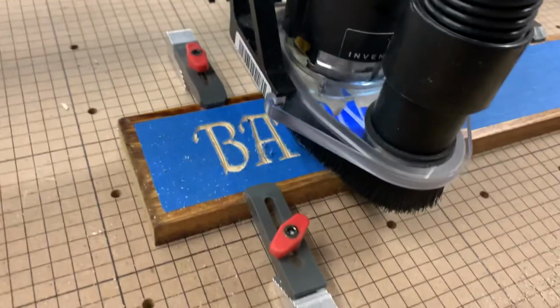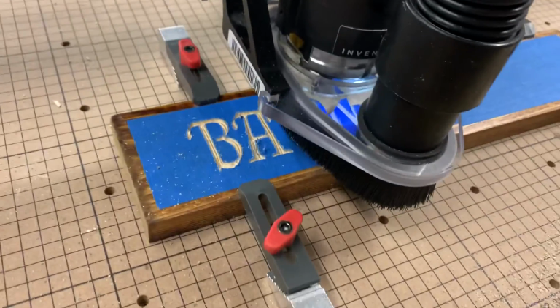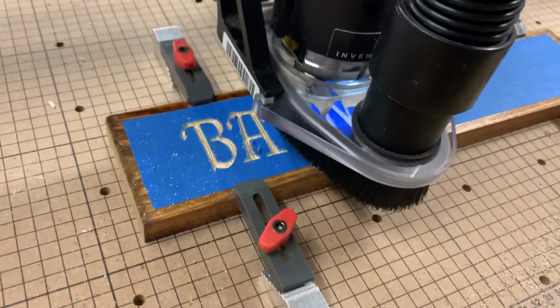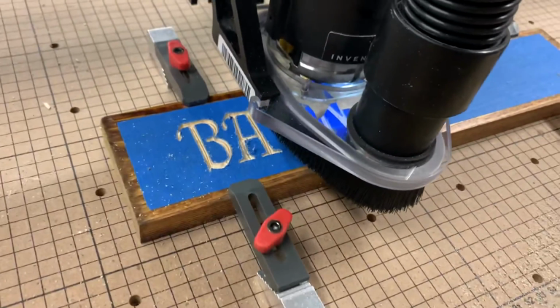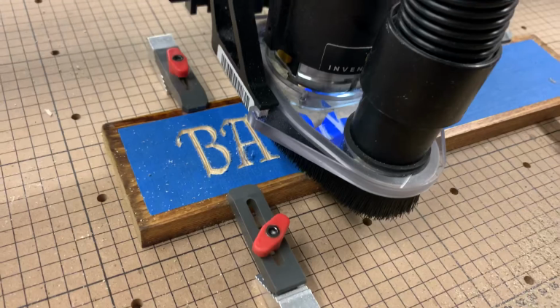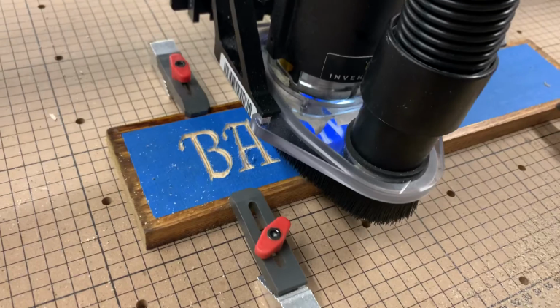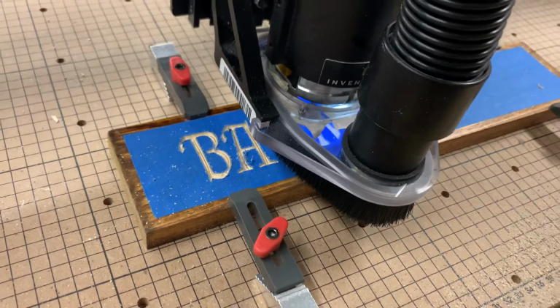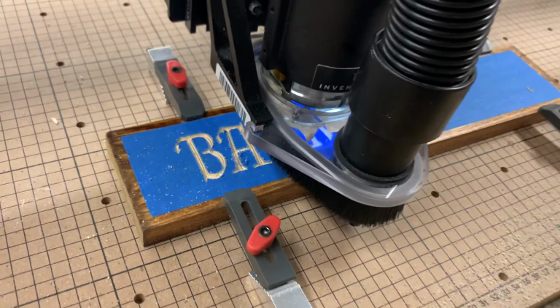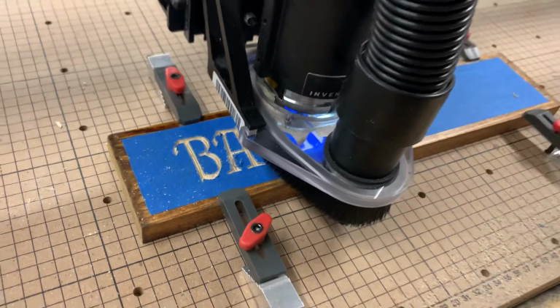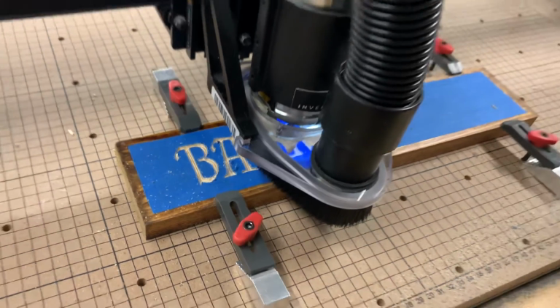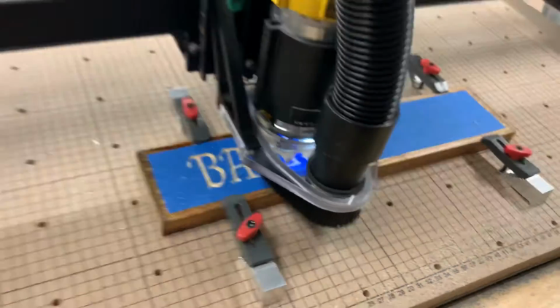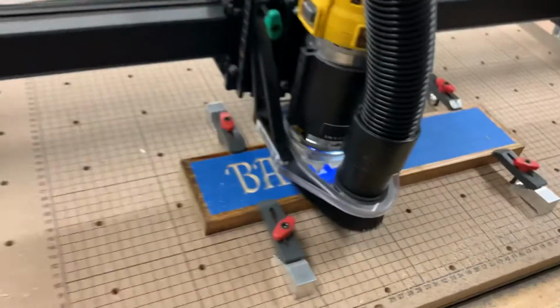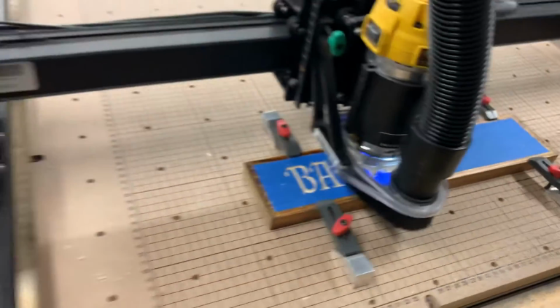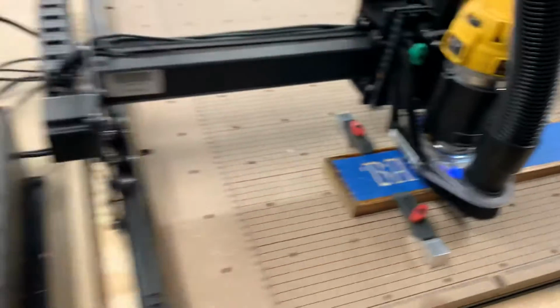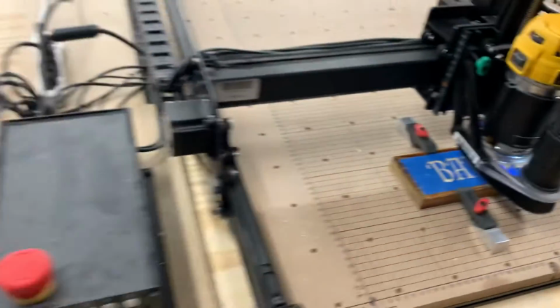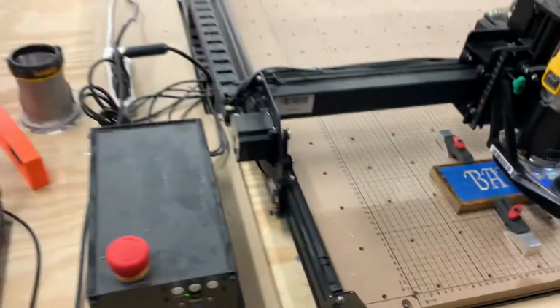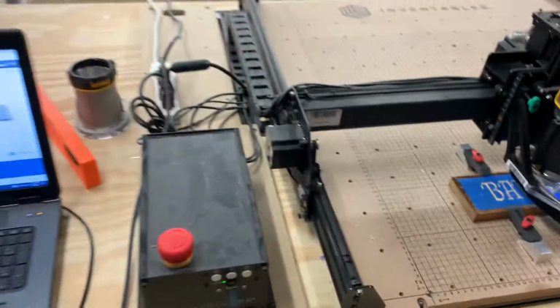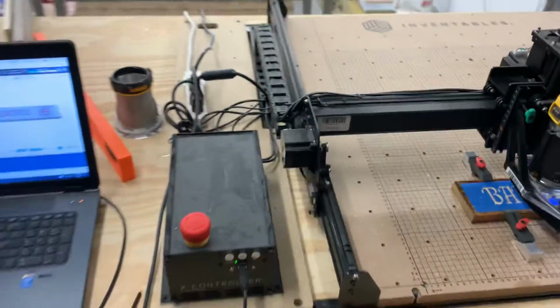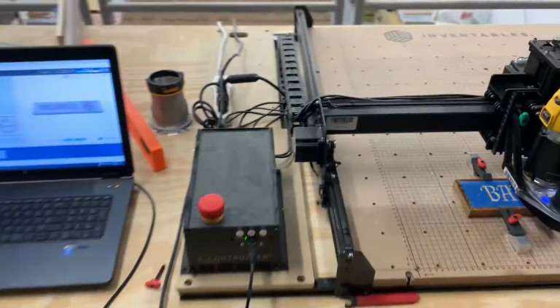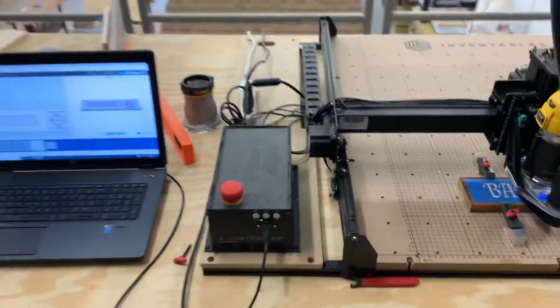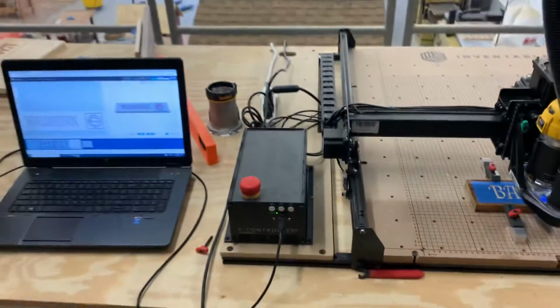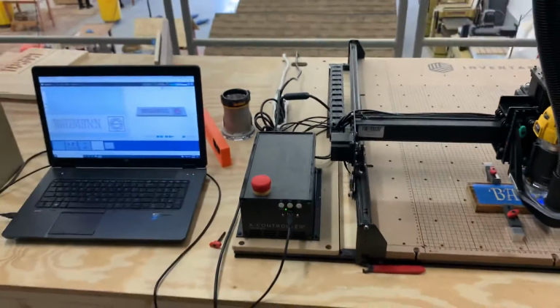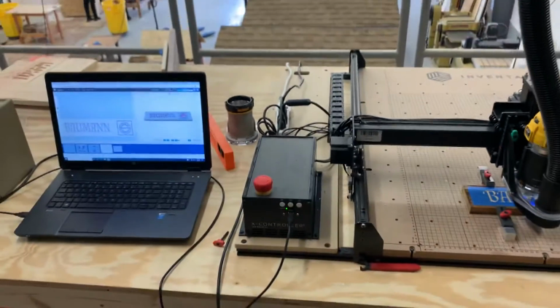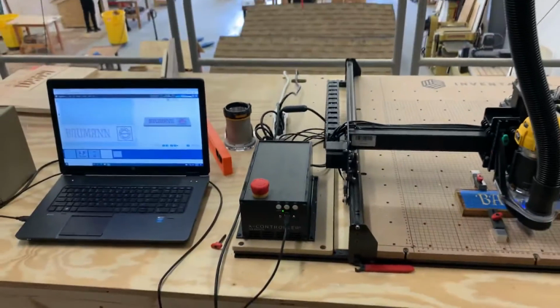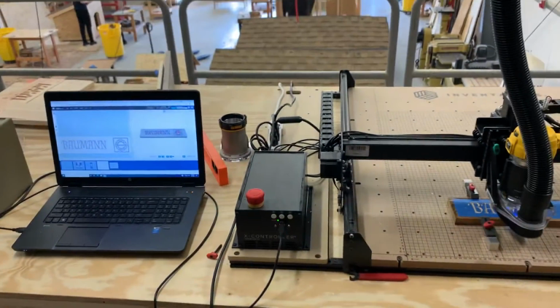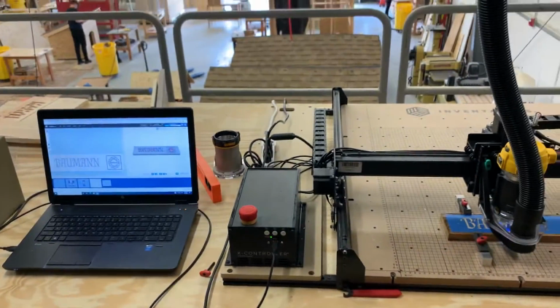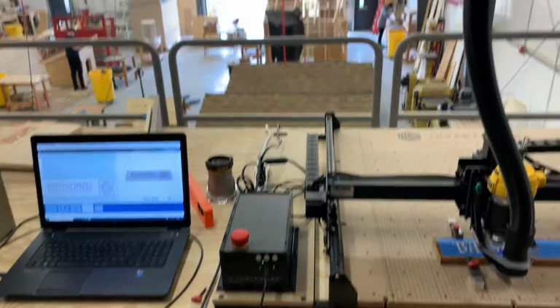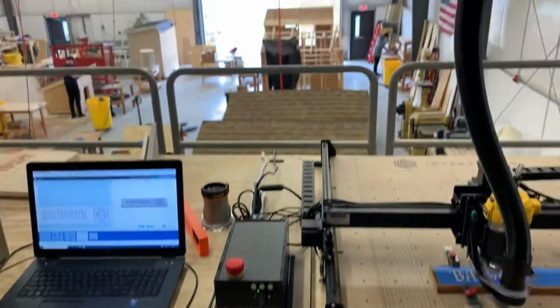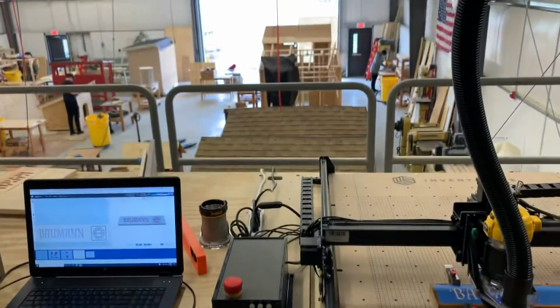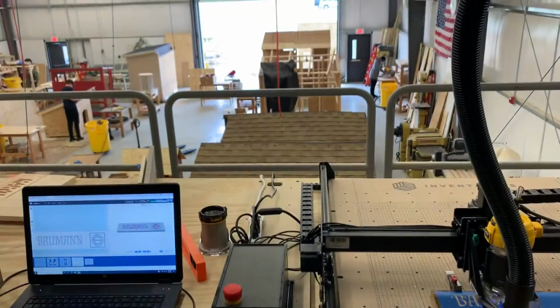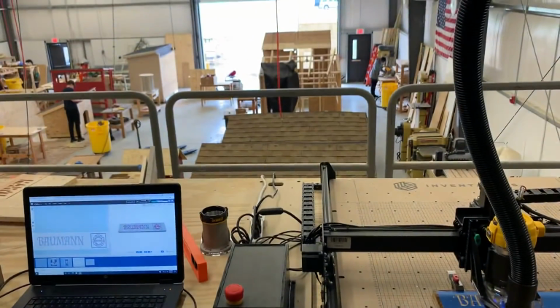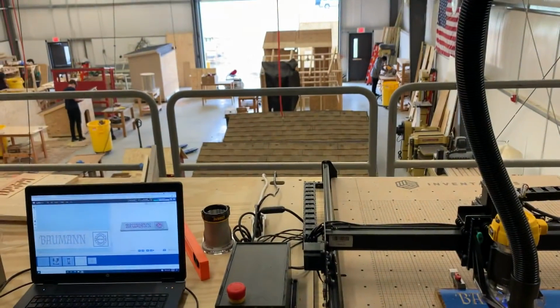Lots of cool things we've been coming up with here on the X-Carve upstairs in the loft.